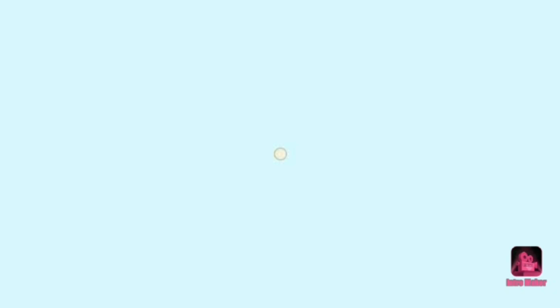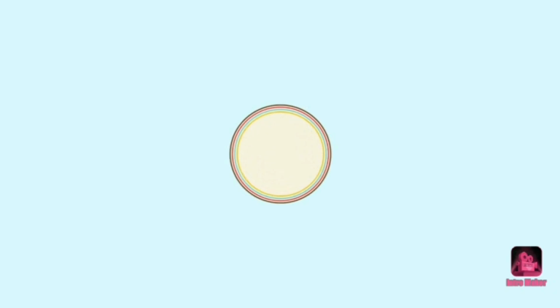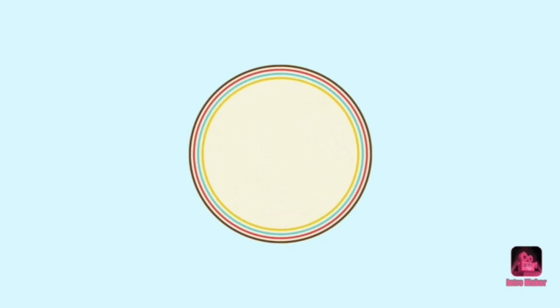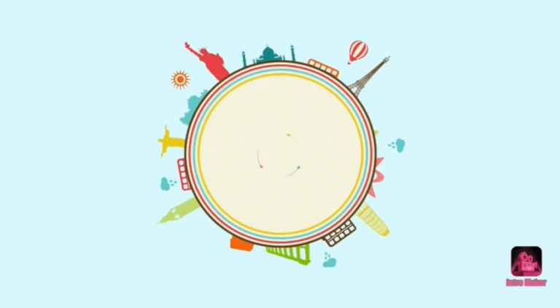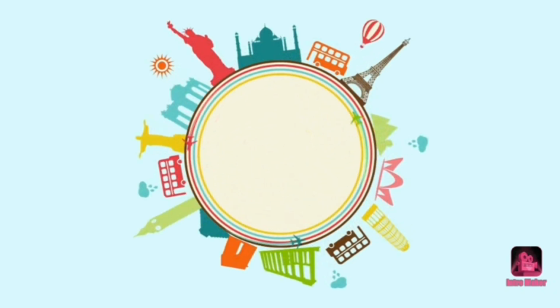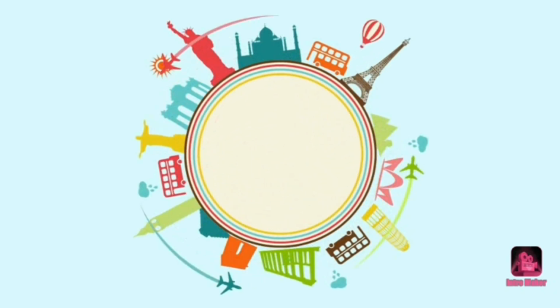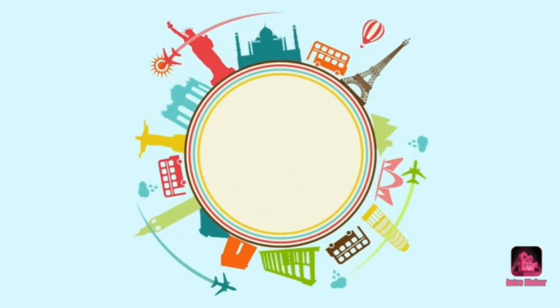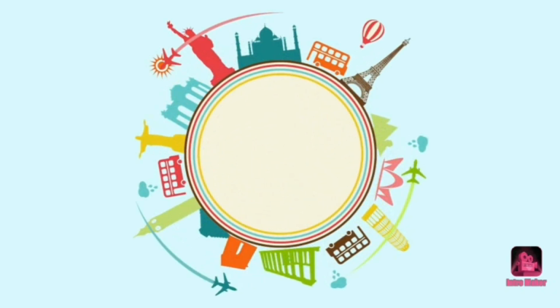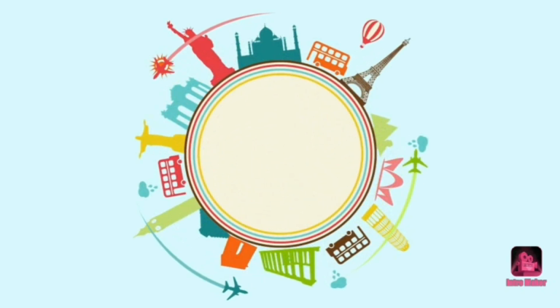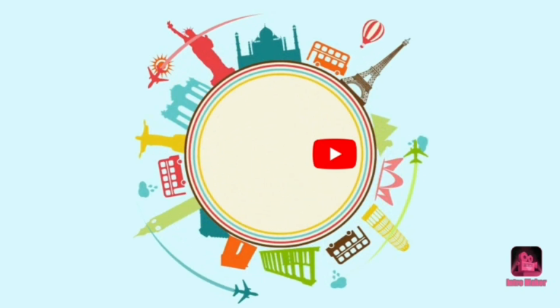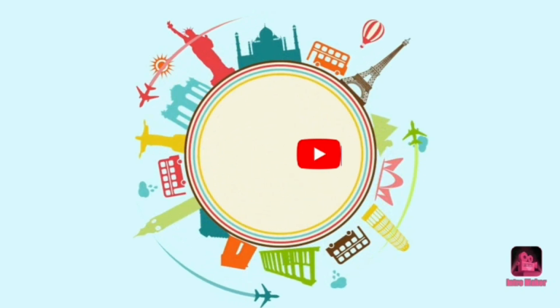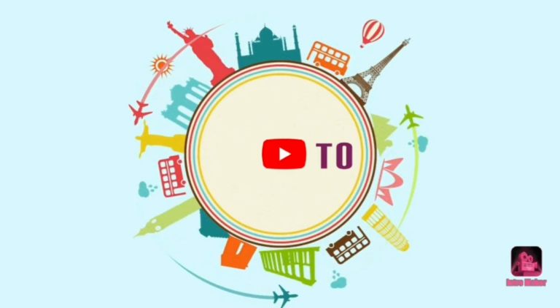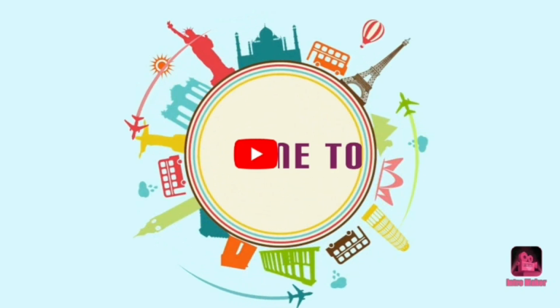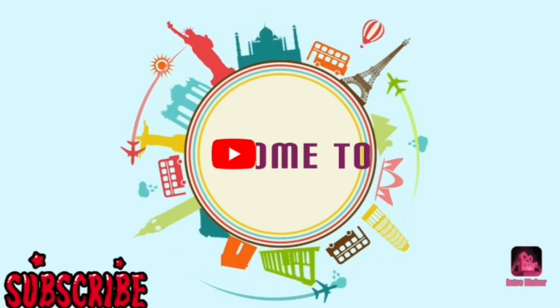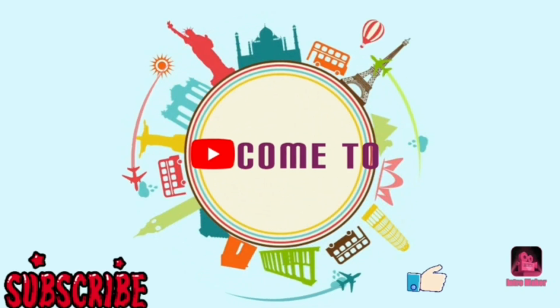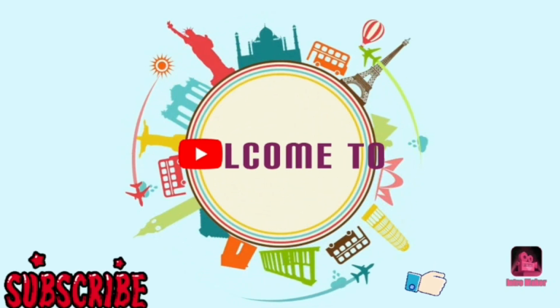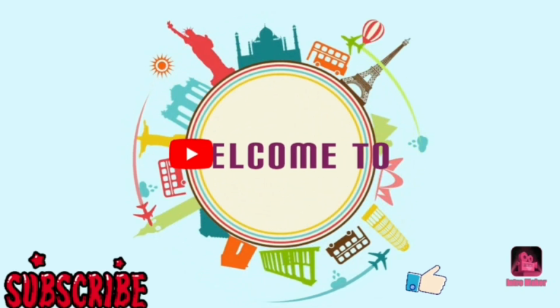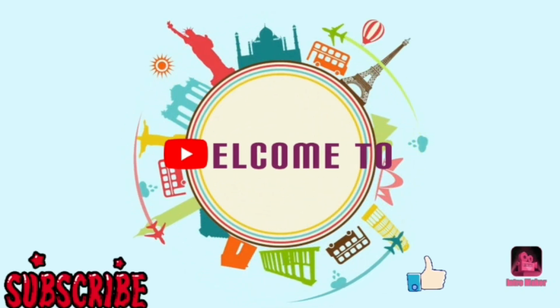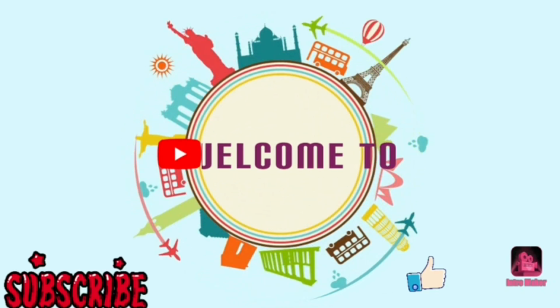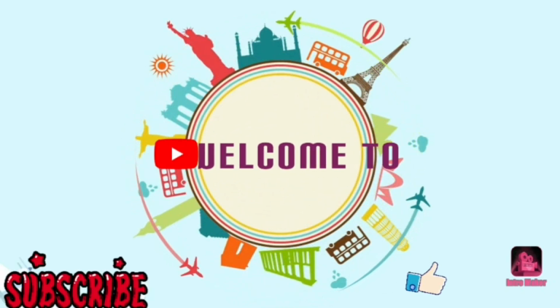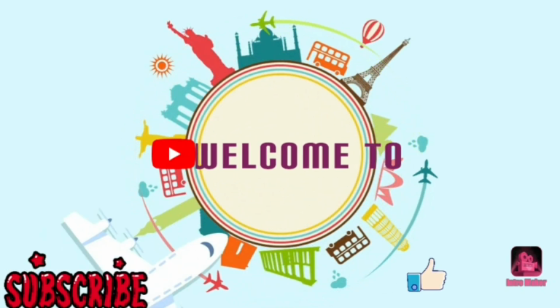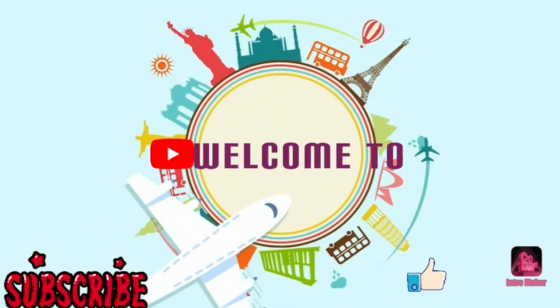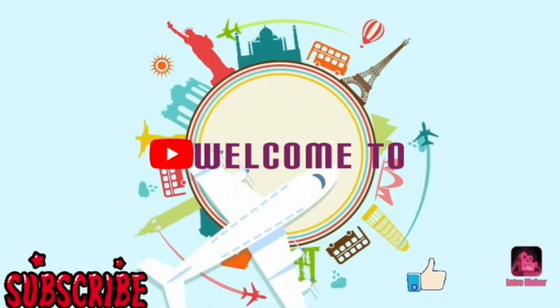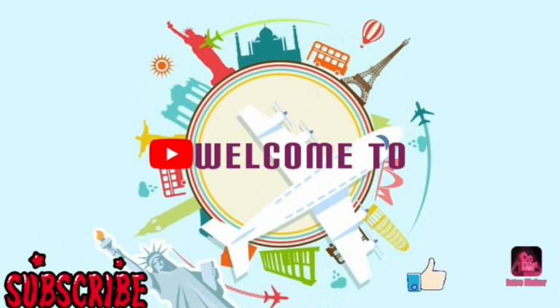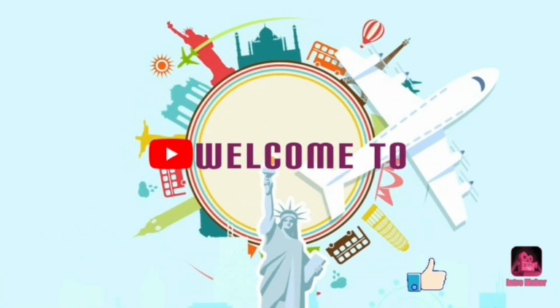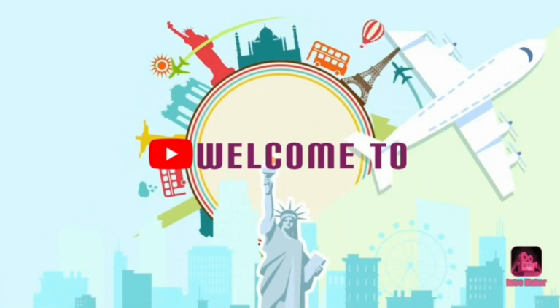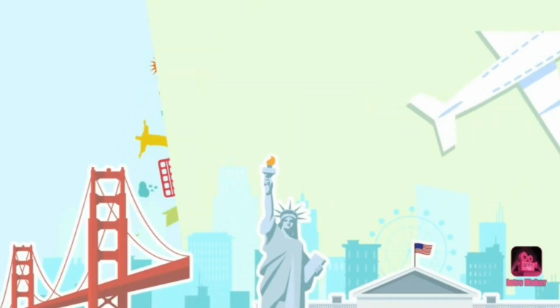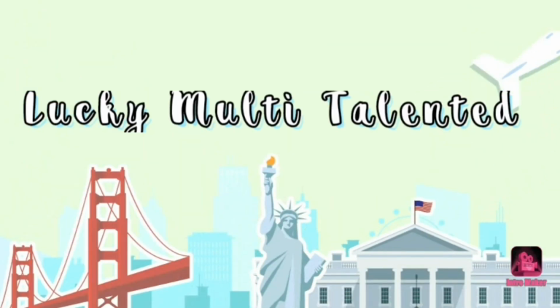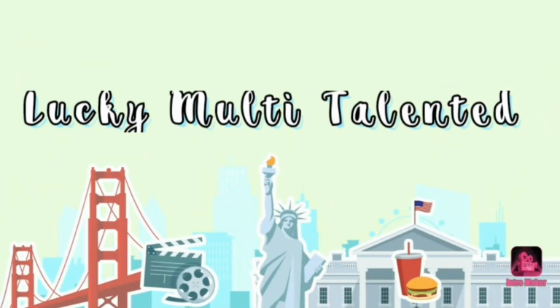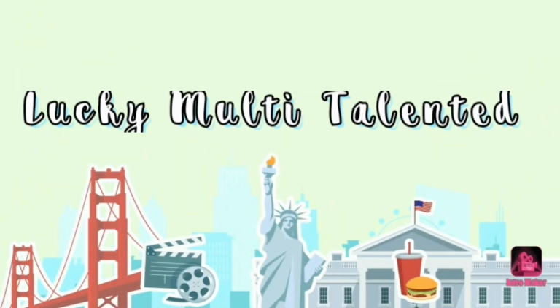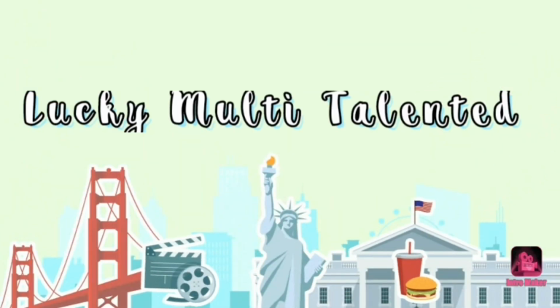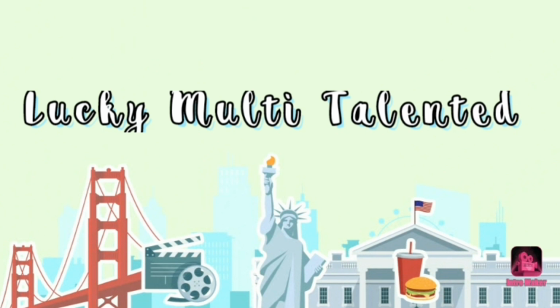Hi friends, hello everyone. Welcome to my channel Lucky Multi-talented. I am Misuri.